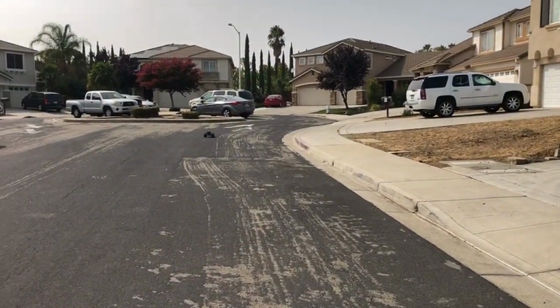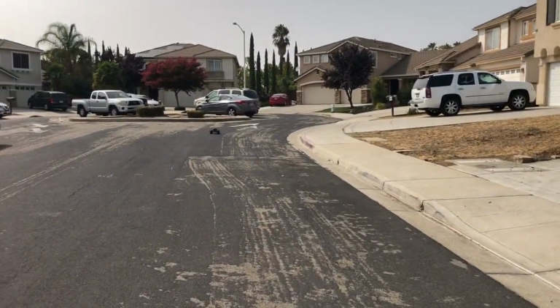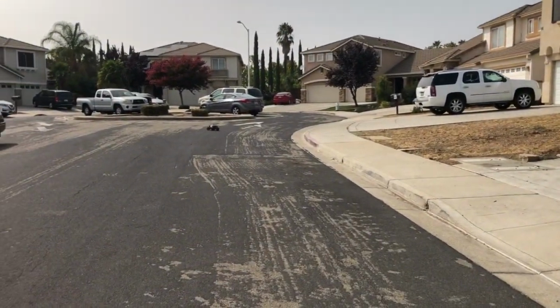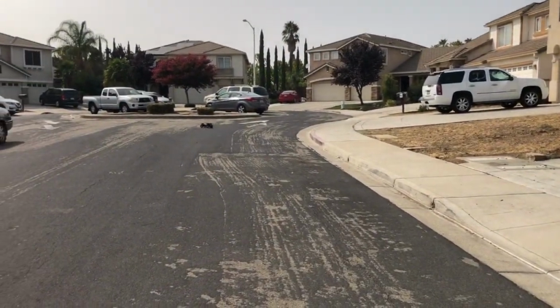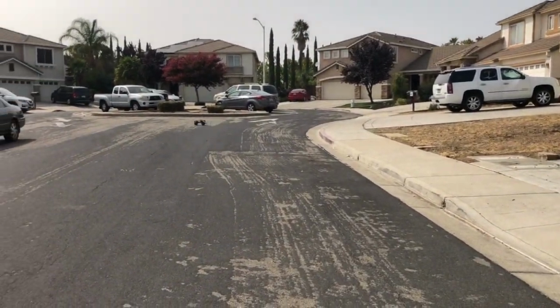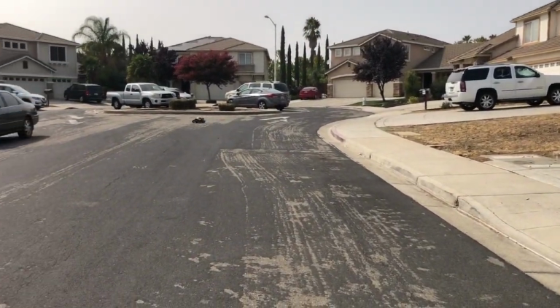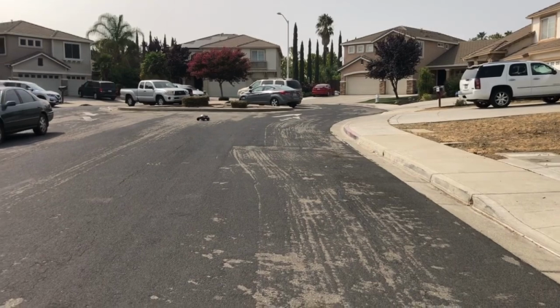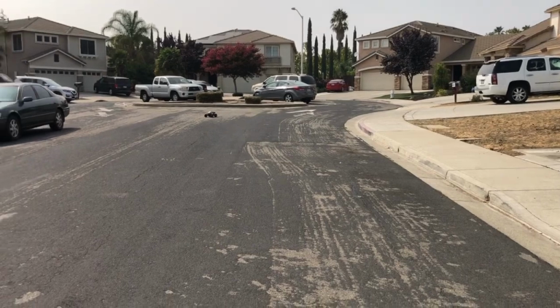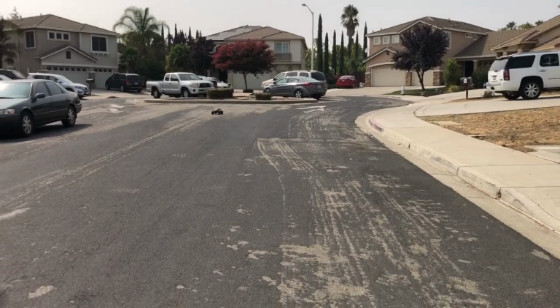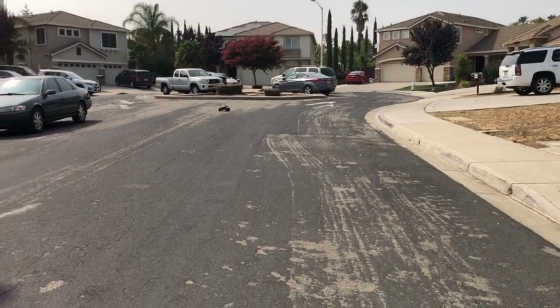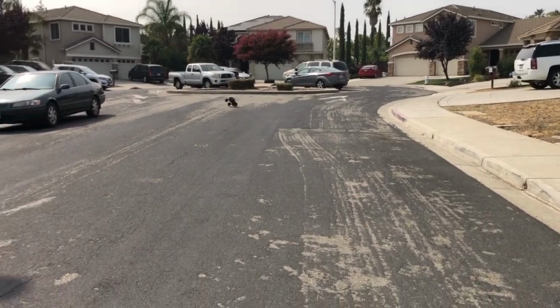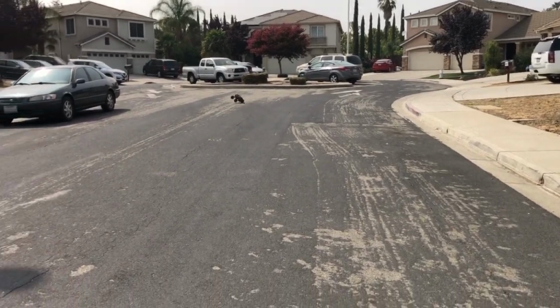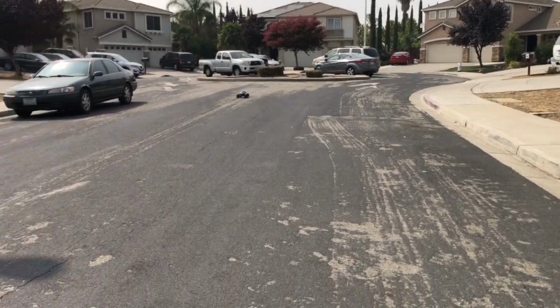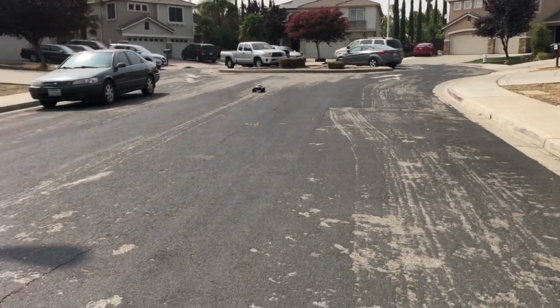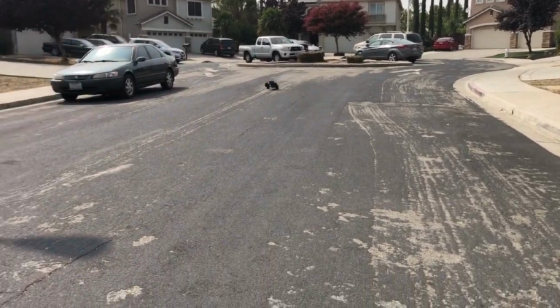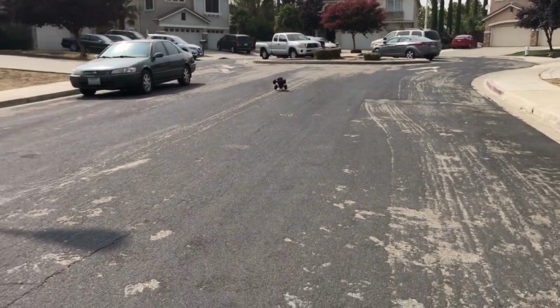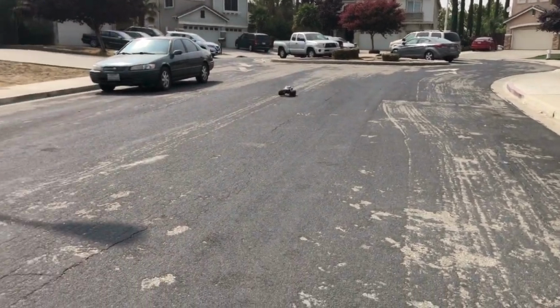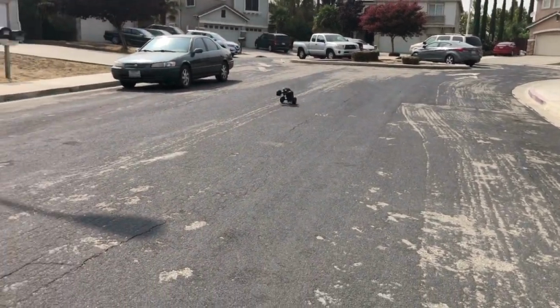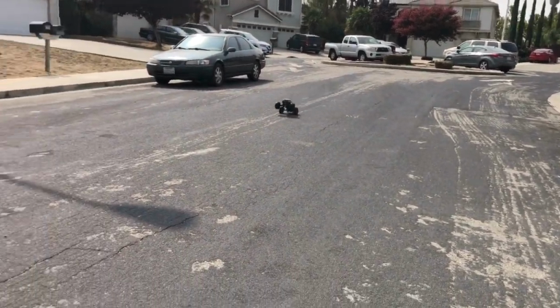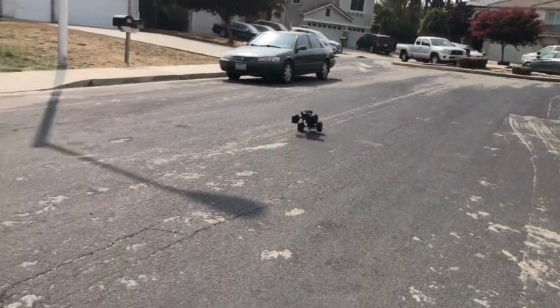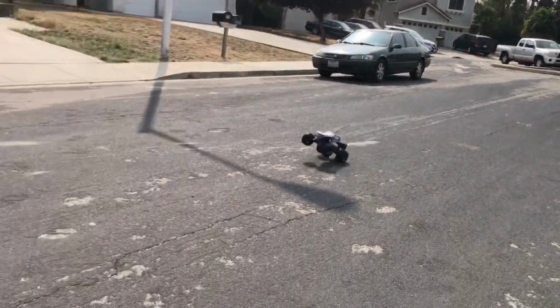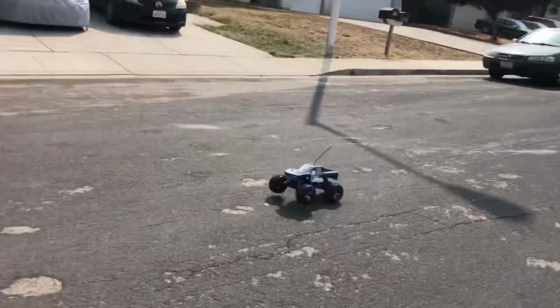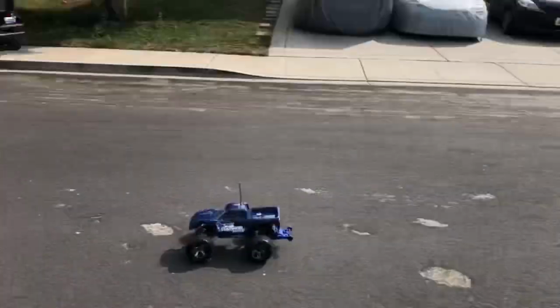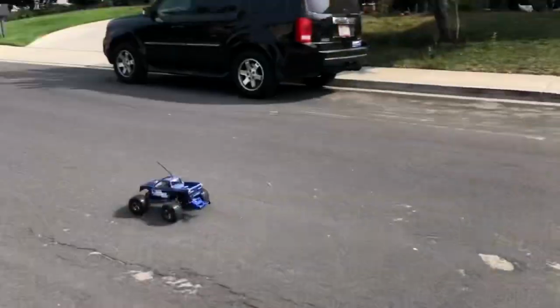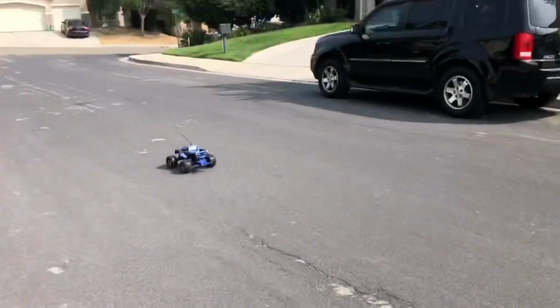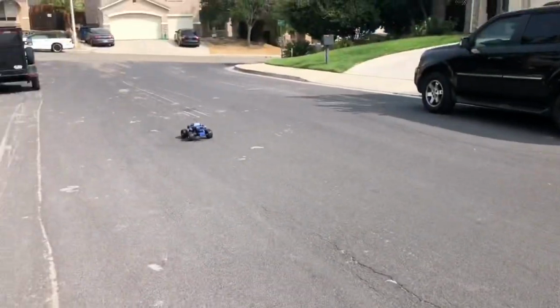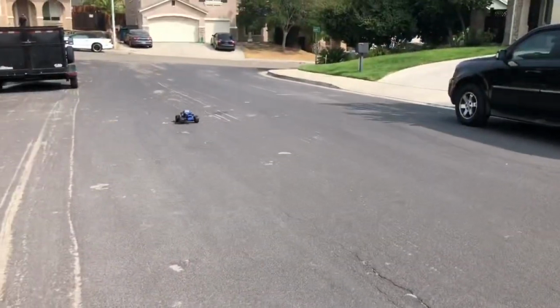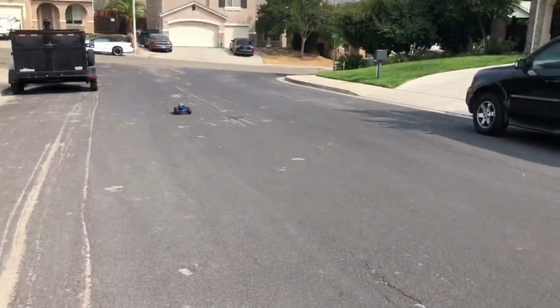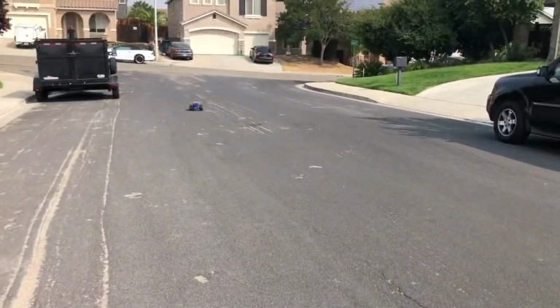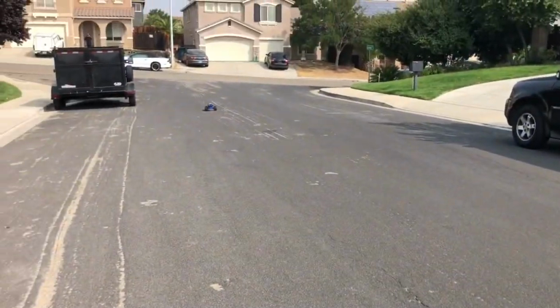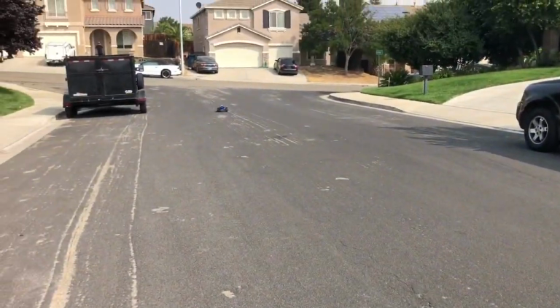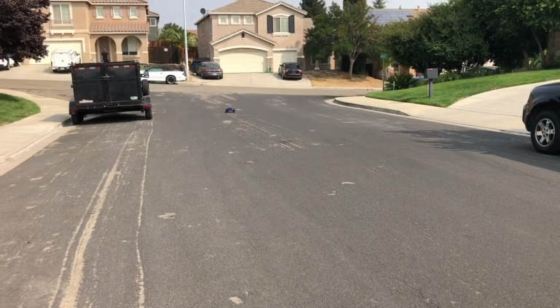I can't hold any longer wheelies, but yeah, that's the longest I ever did.